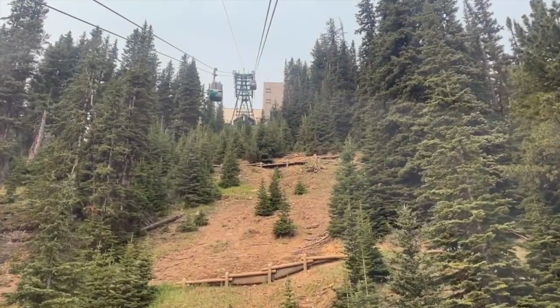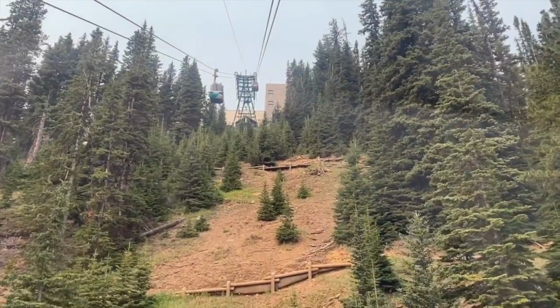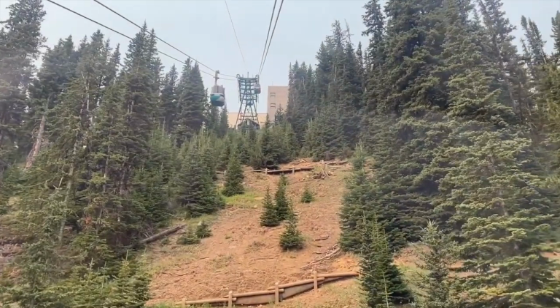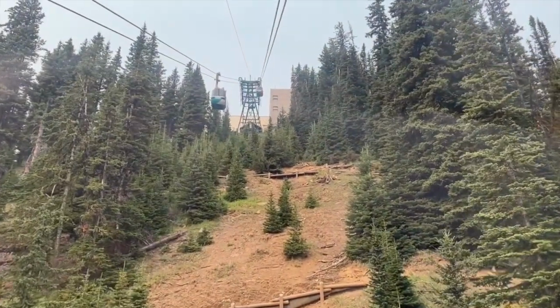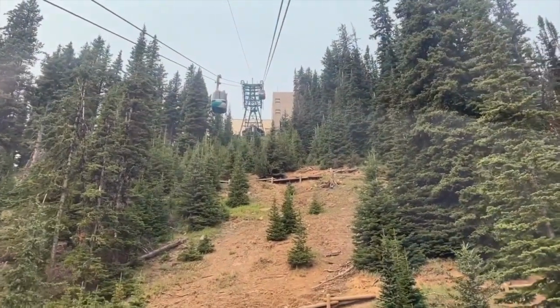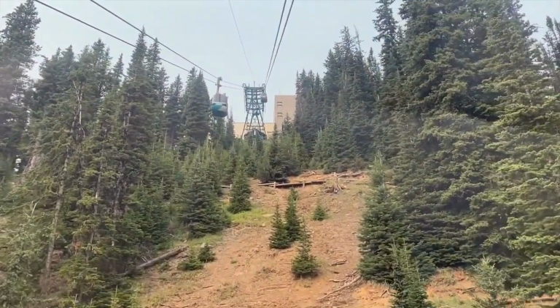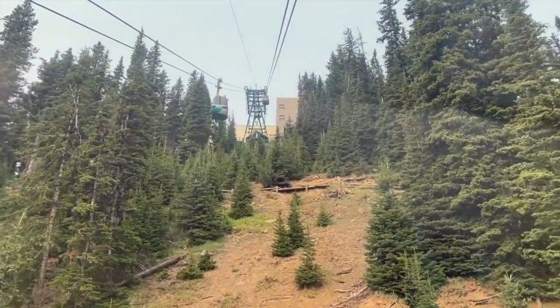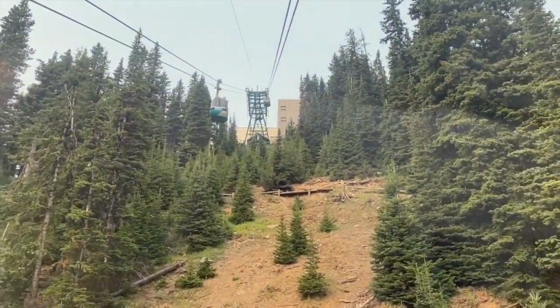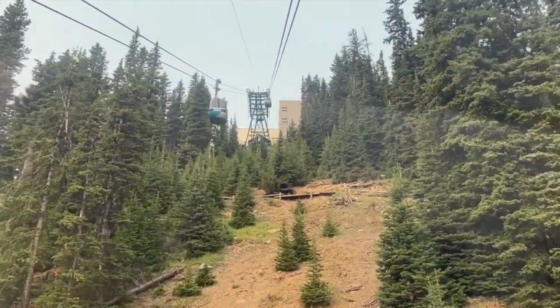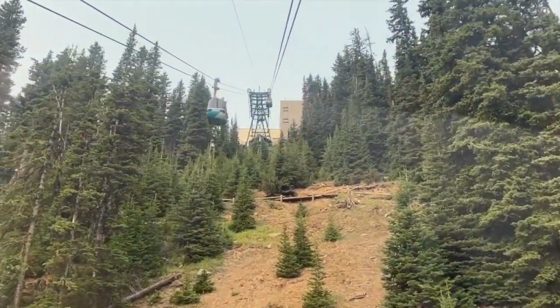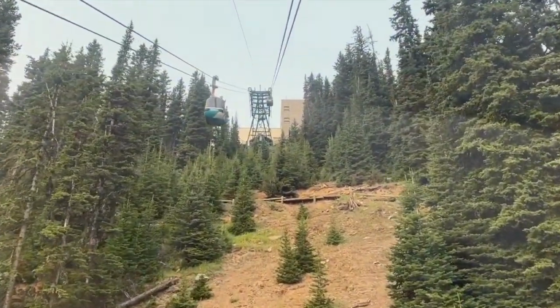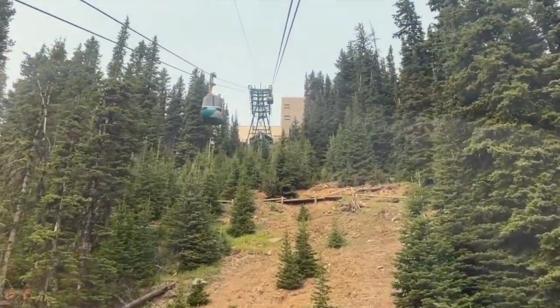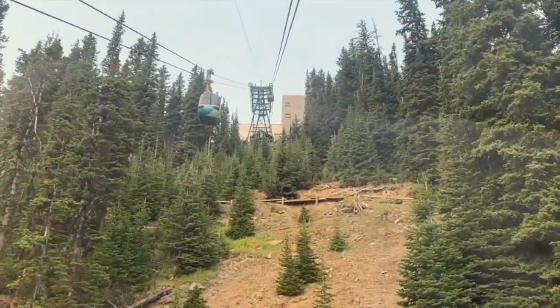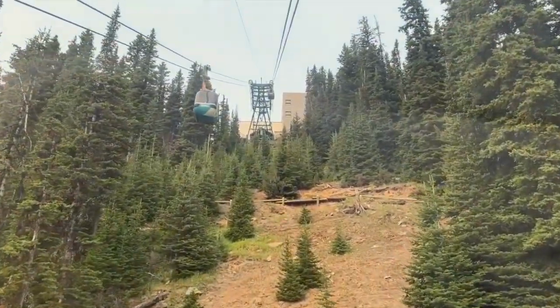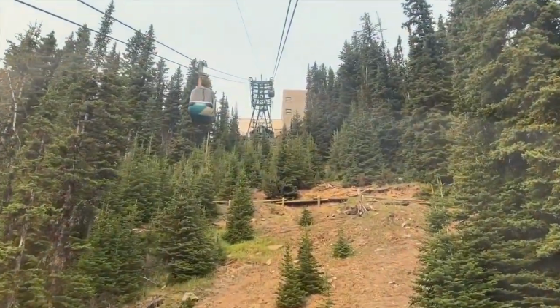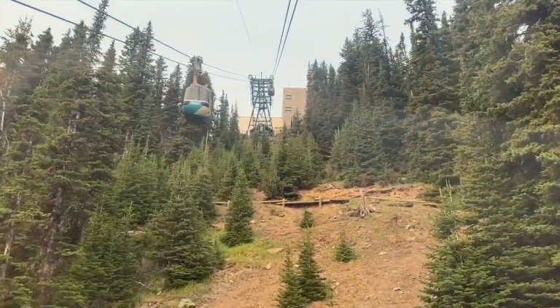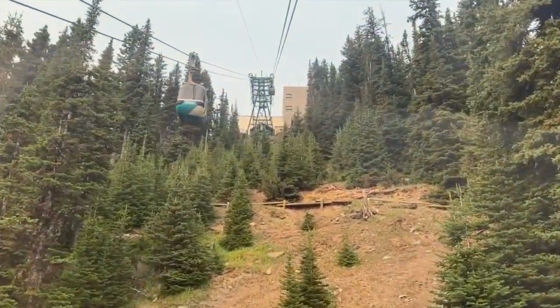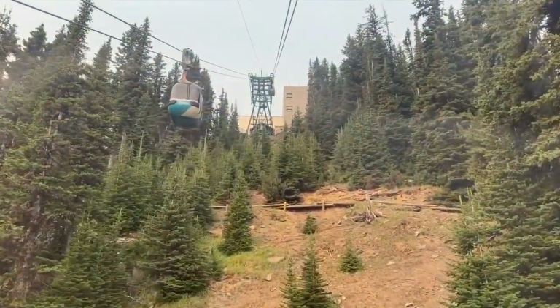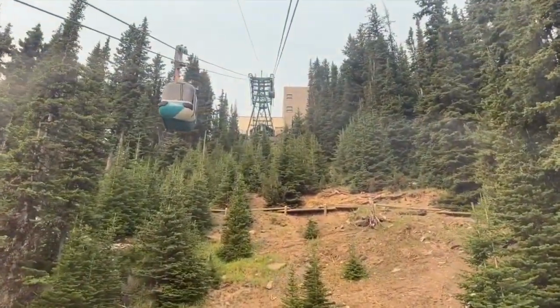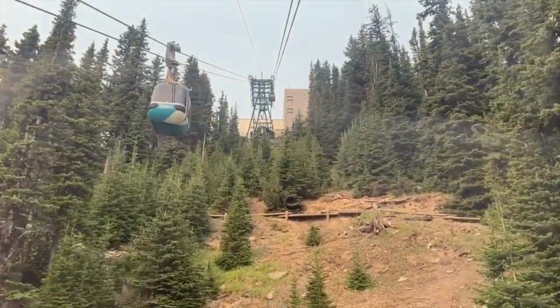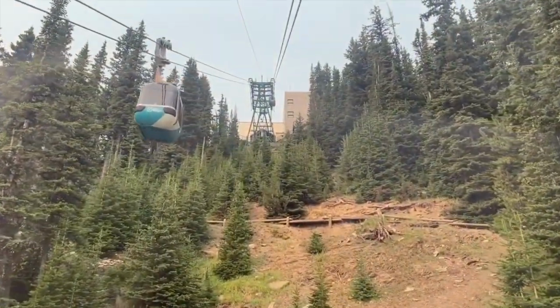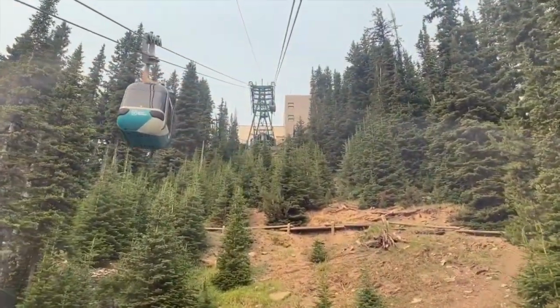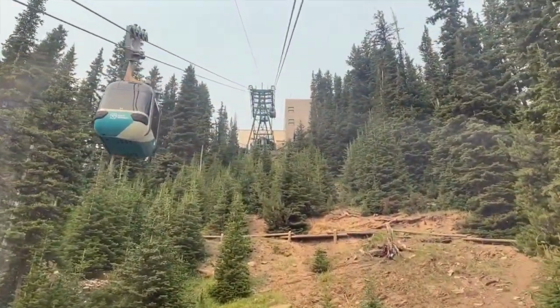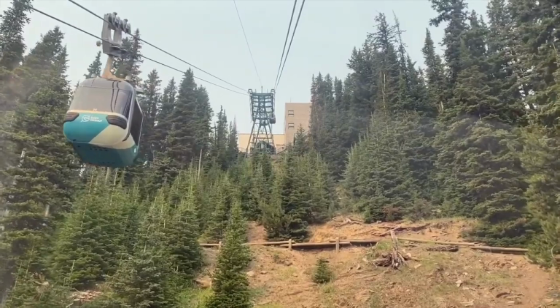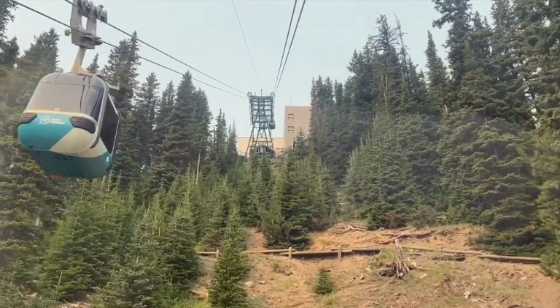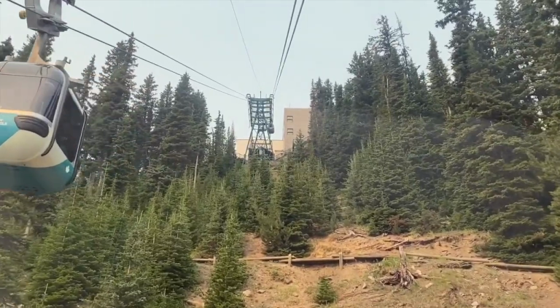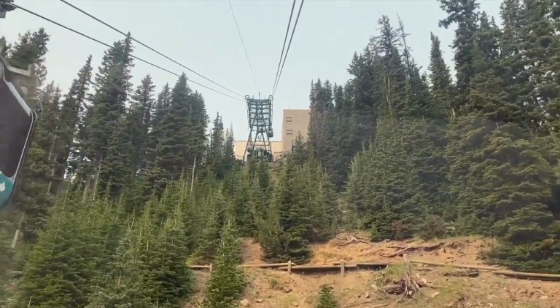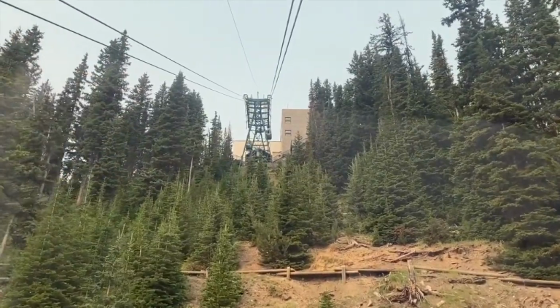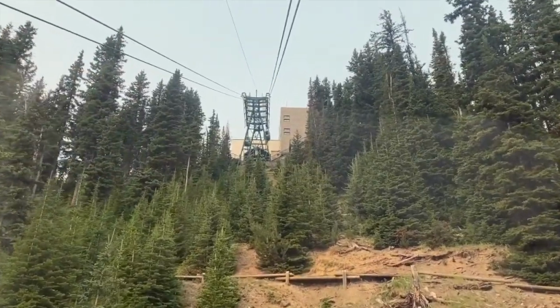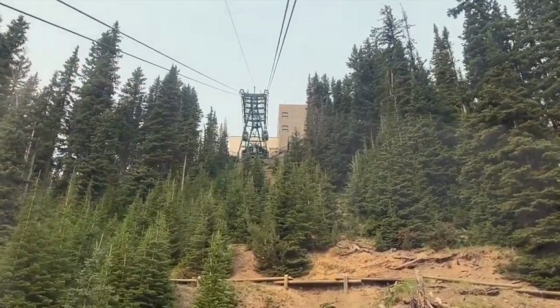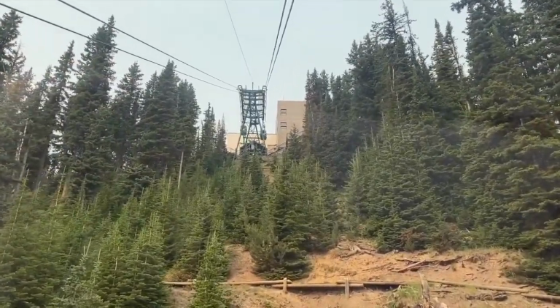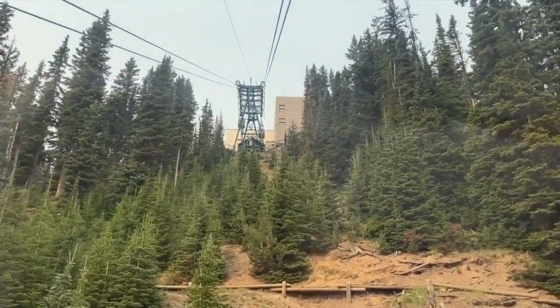Then we were at the top, ready to see the sights, explore the Interpretive Centre, and go on a little walk.